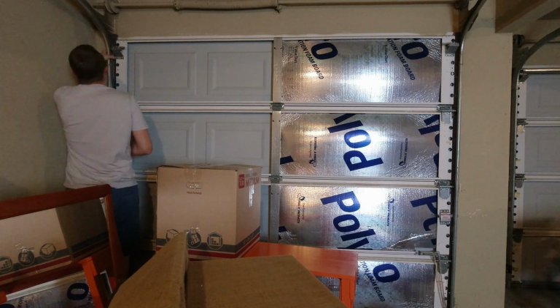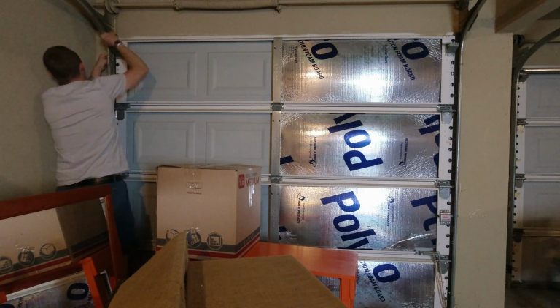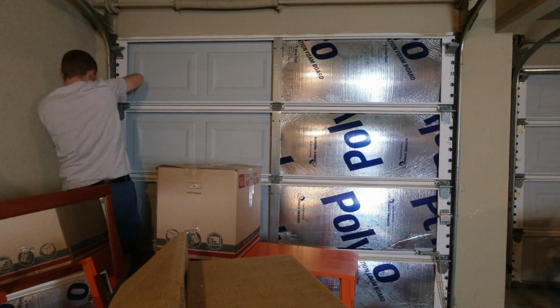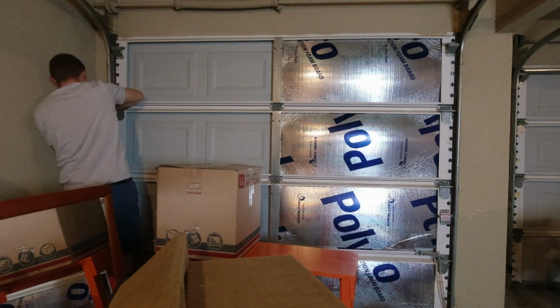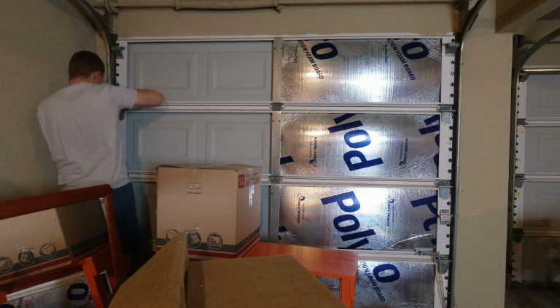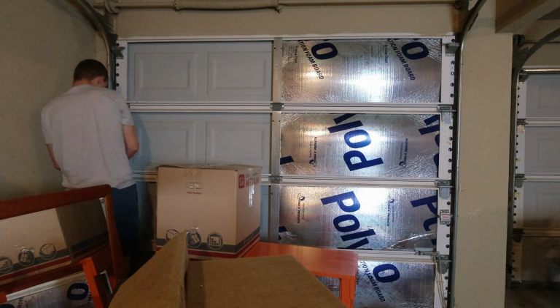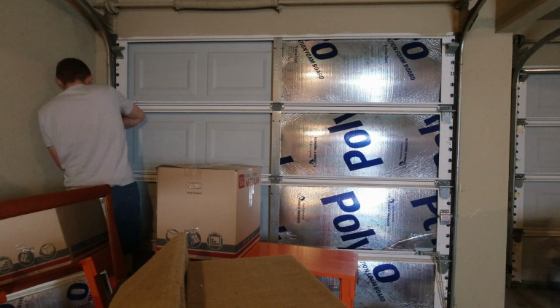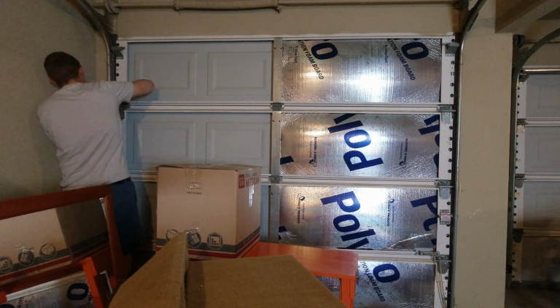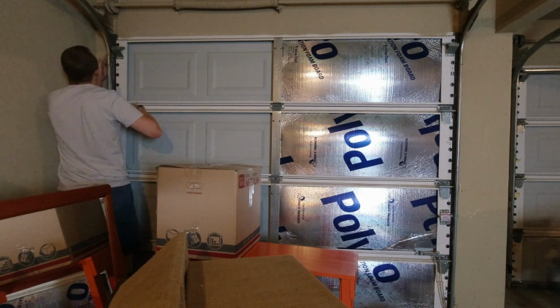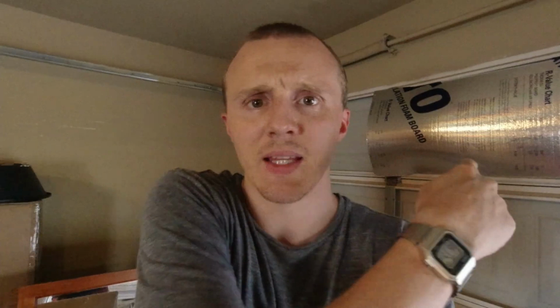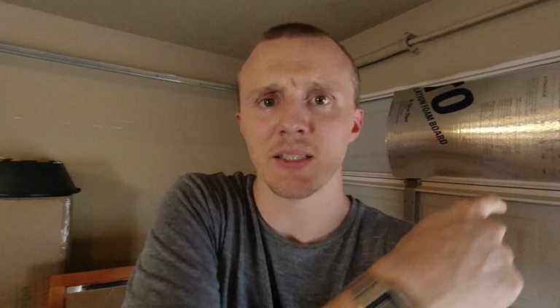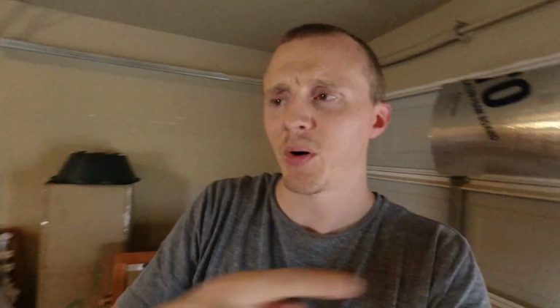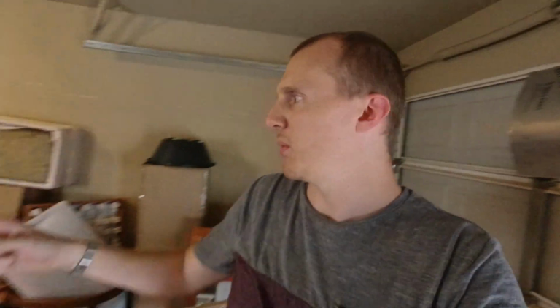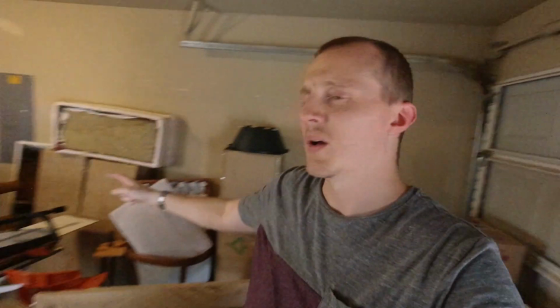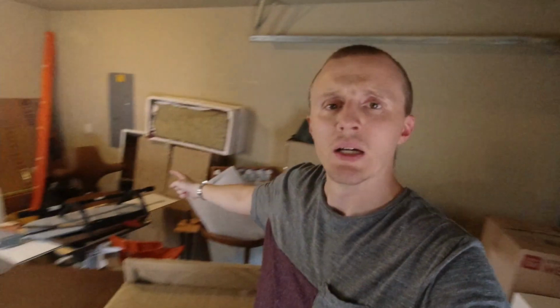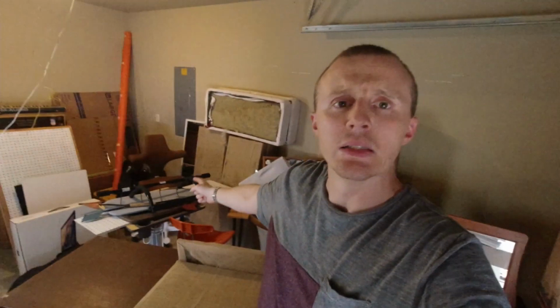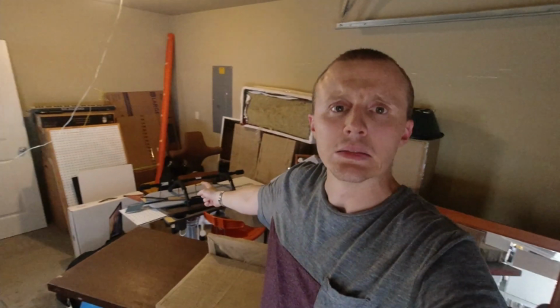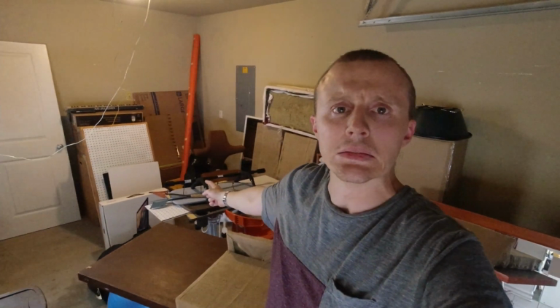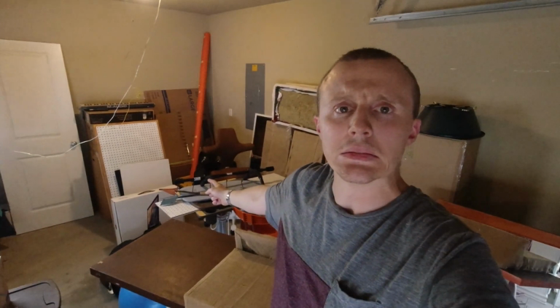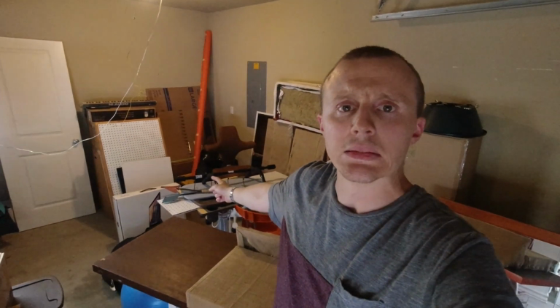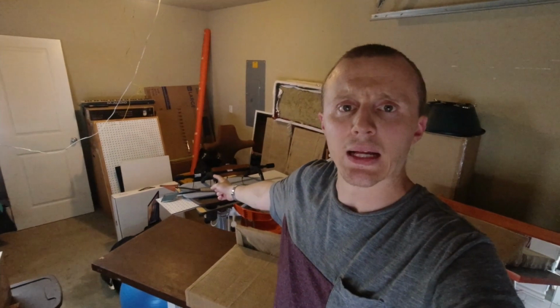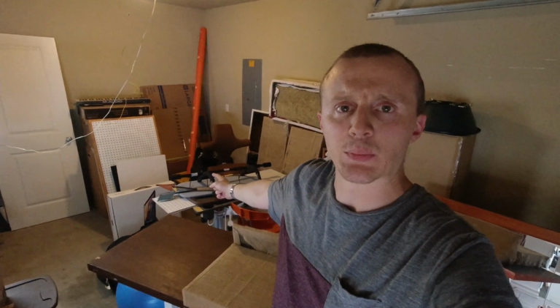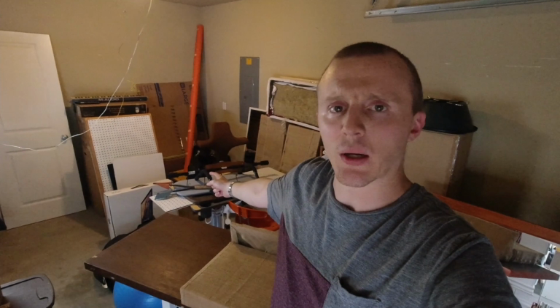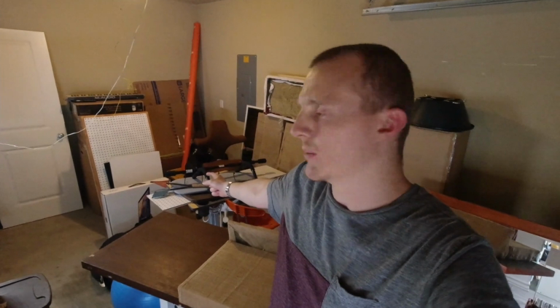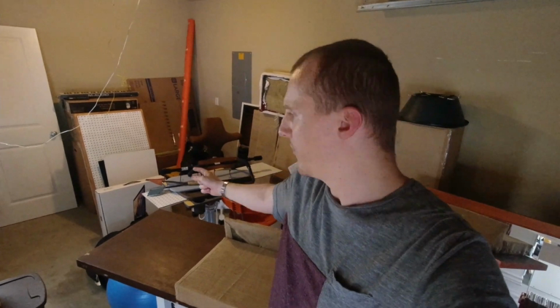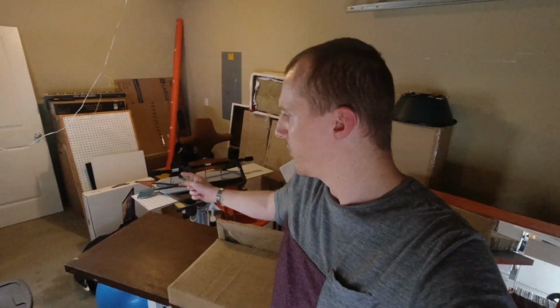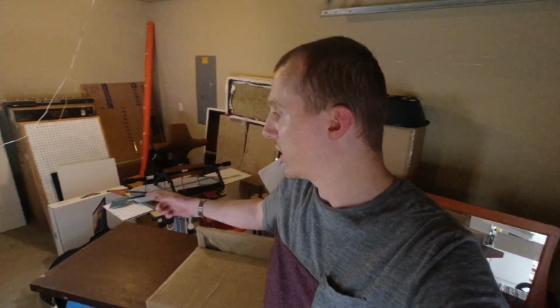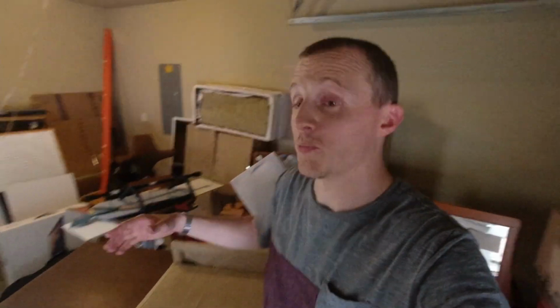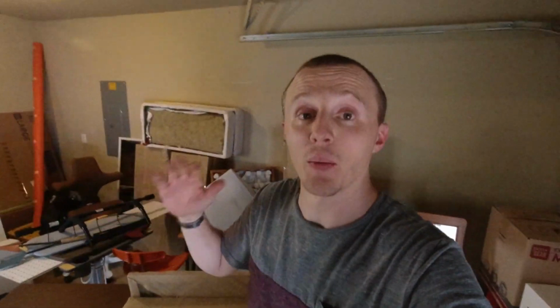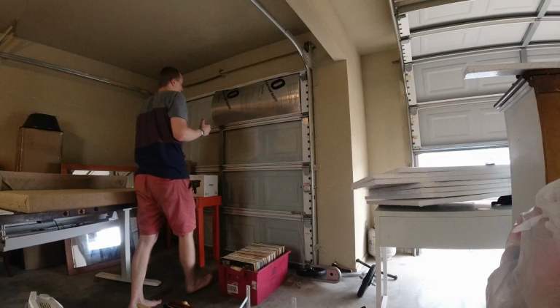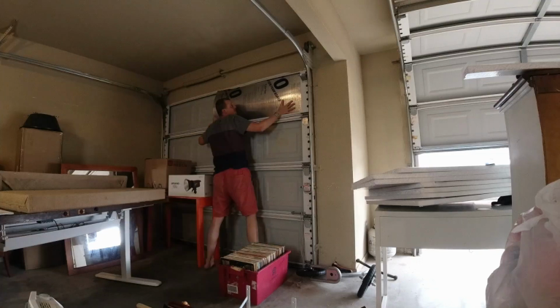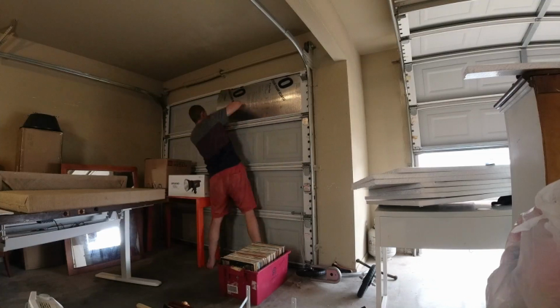I like to solve a problem. This is a problem. That's a problem. There's problems everywhere.